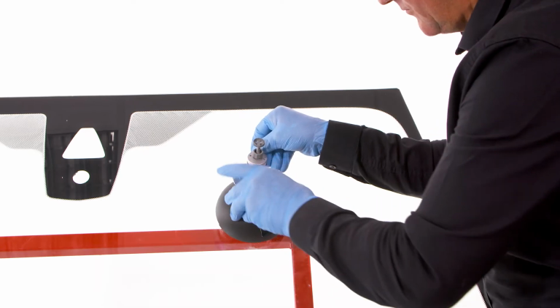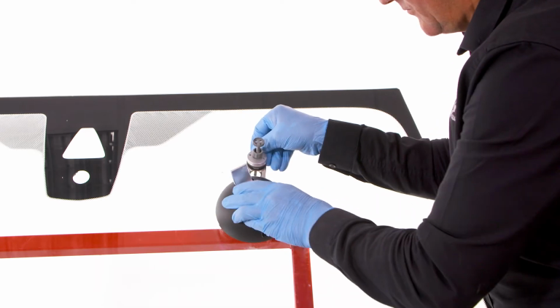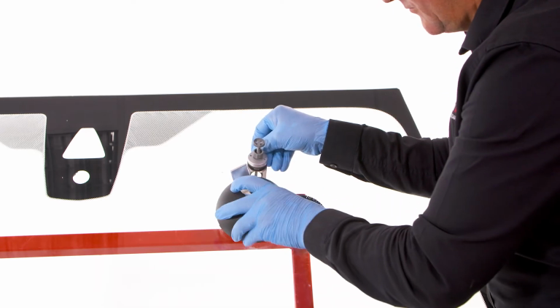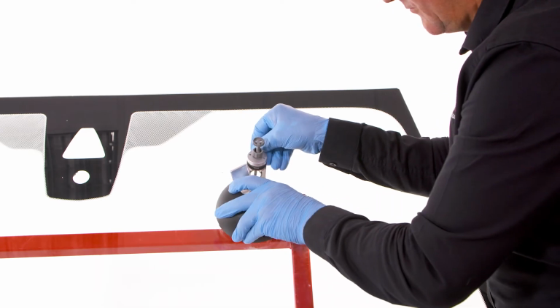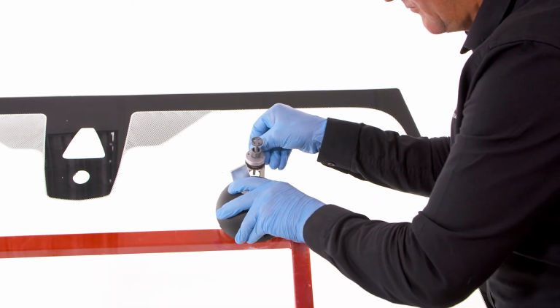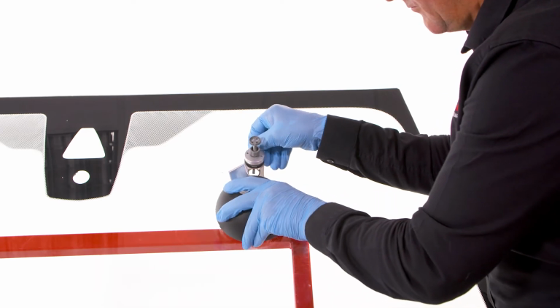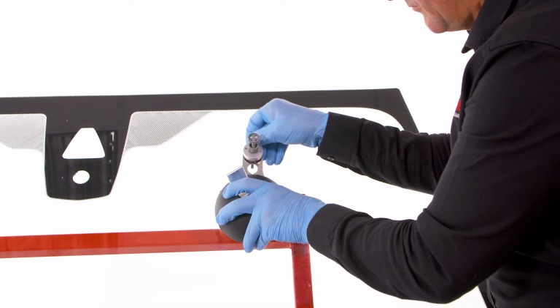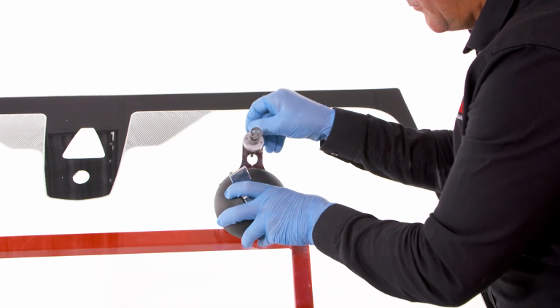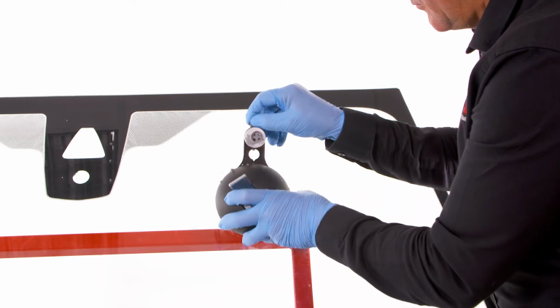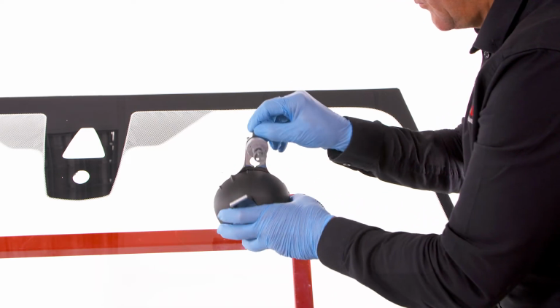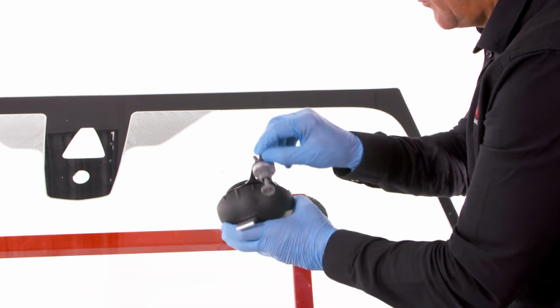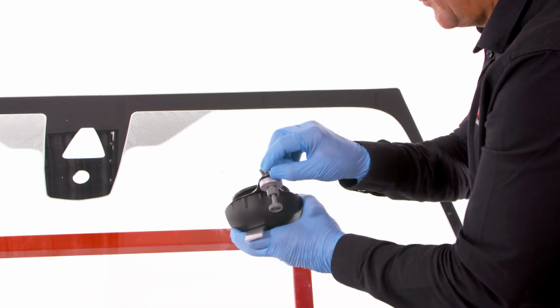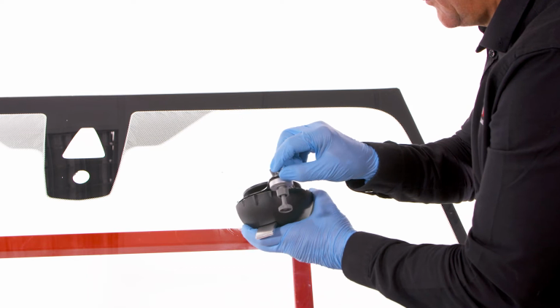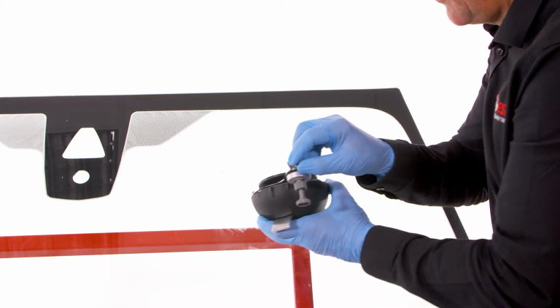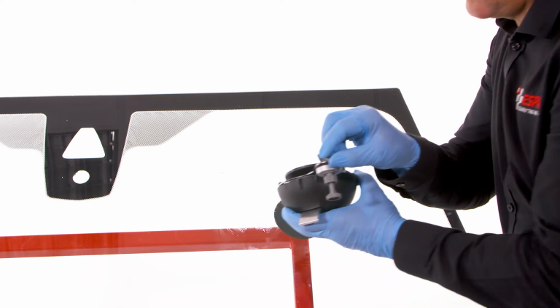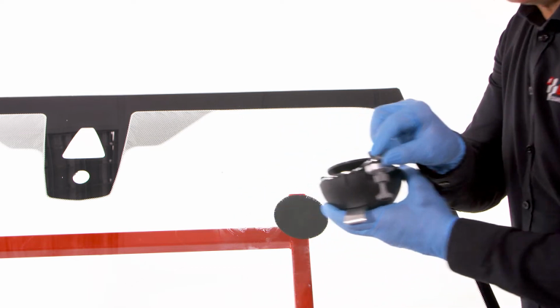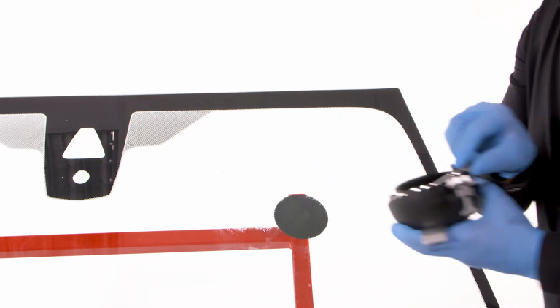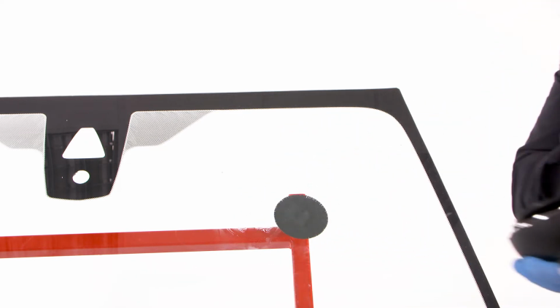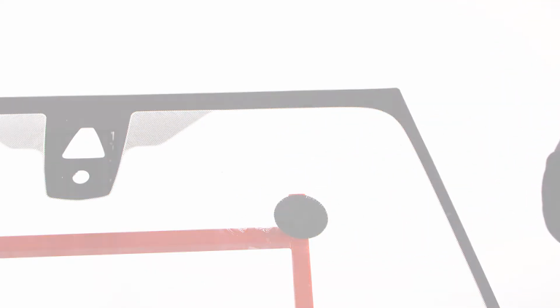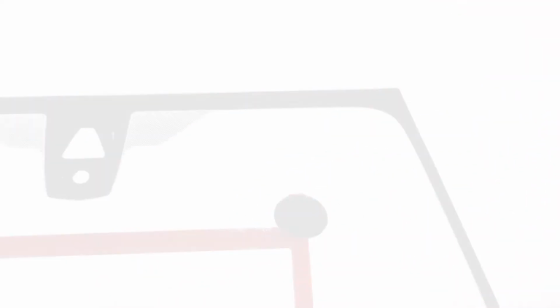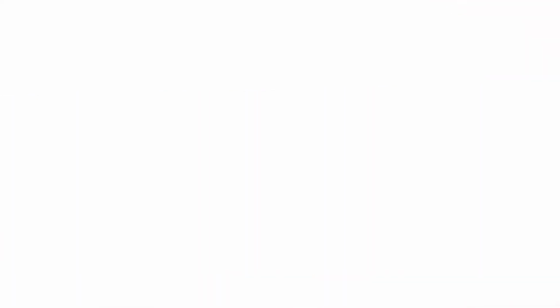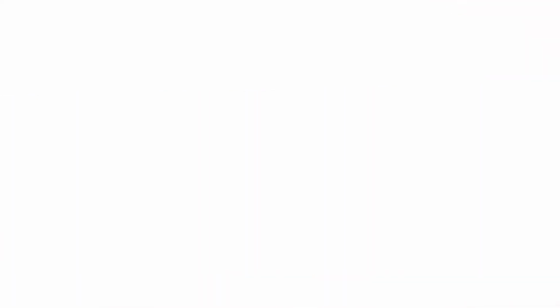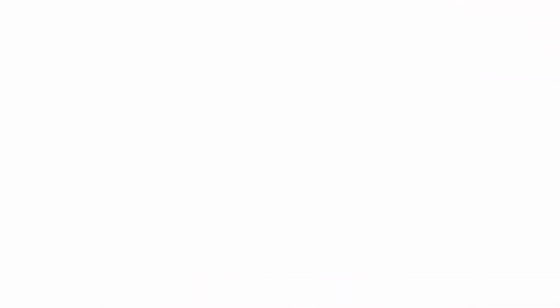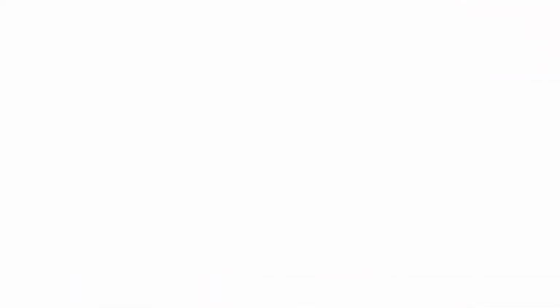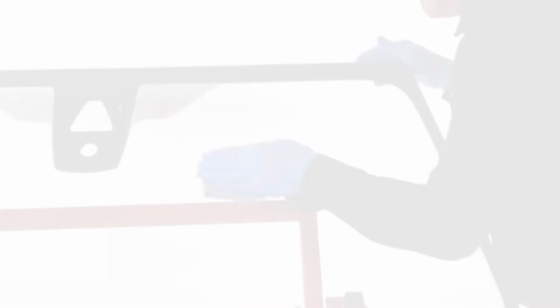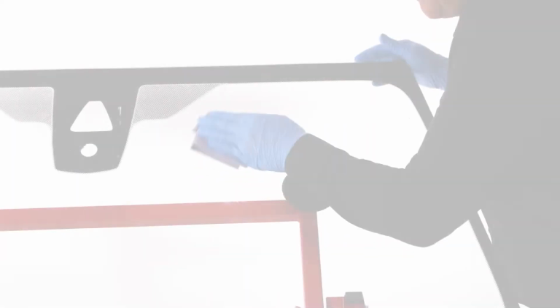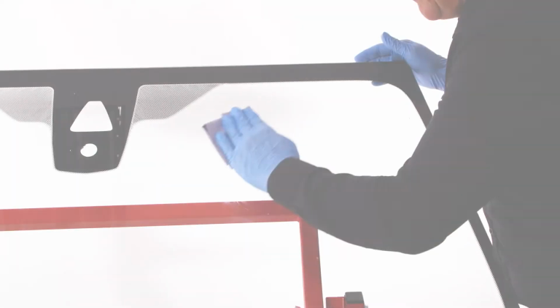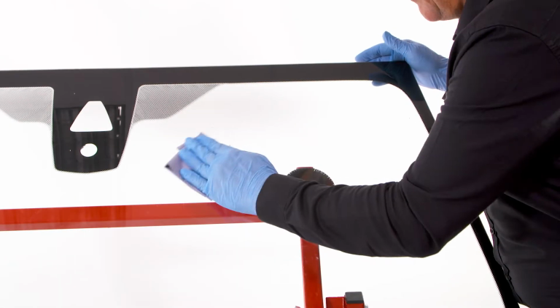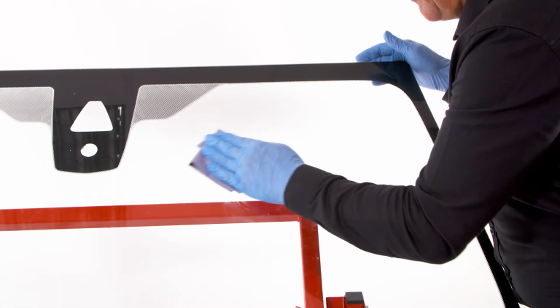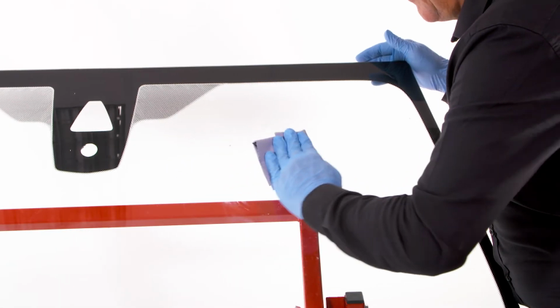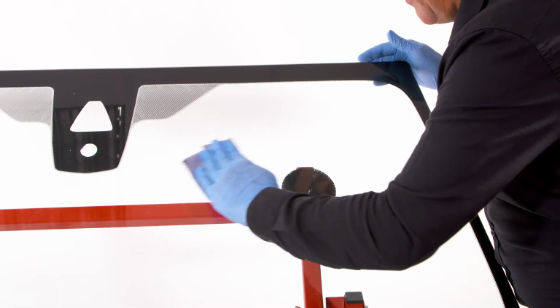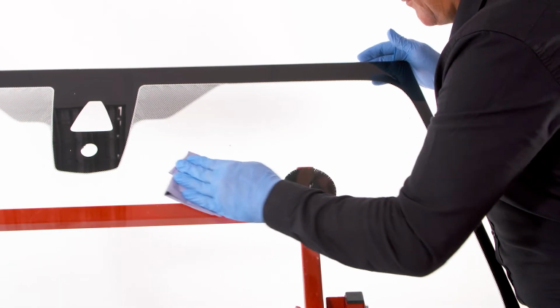Remove the injector and also the elite bridge from the screen. Wipe away any excess resin.